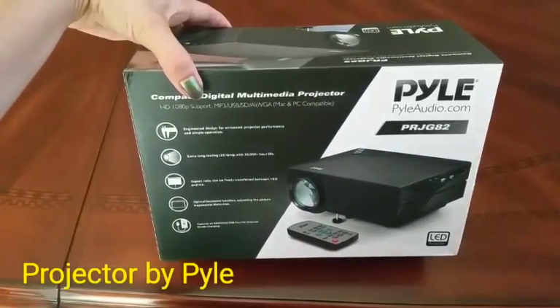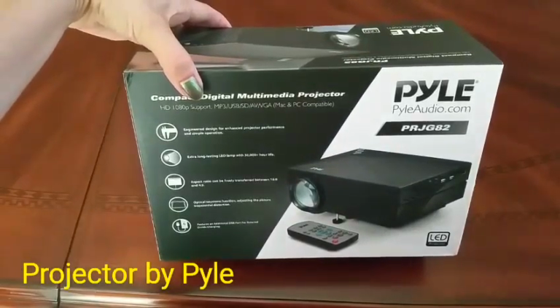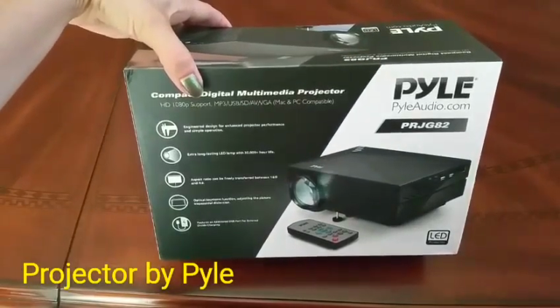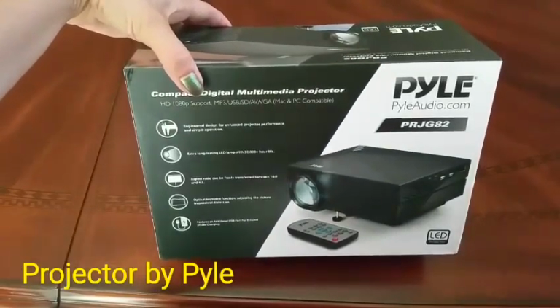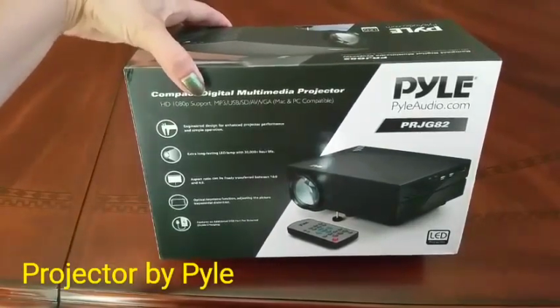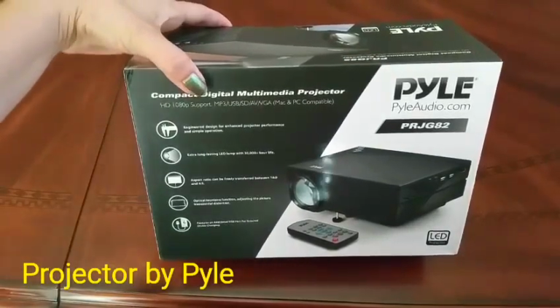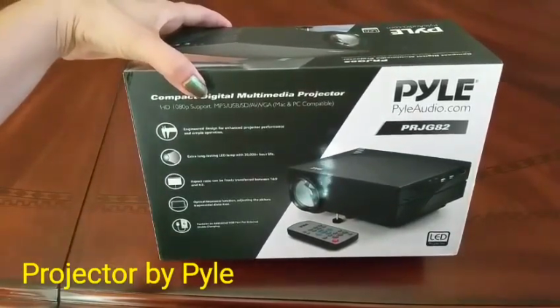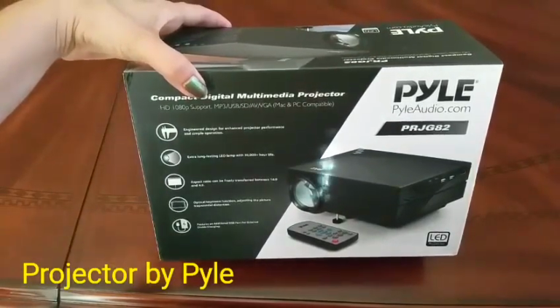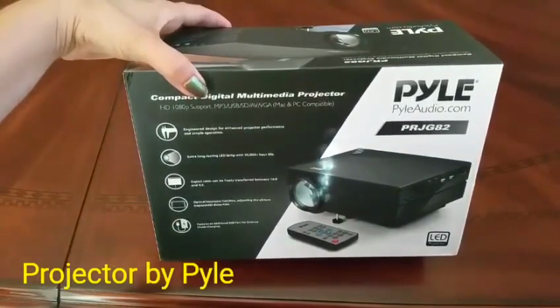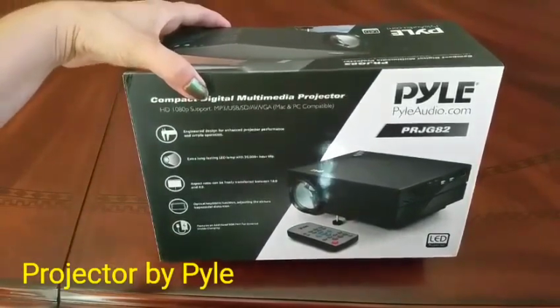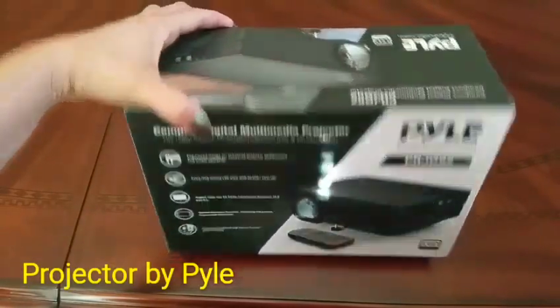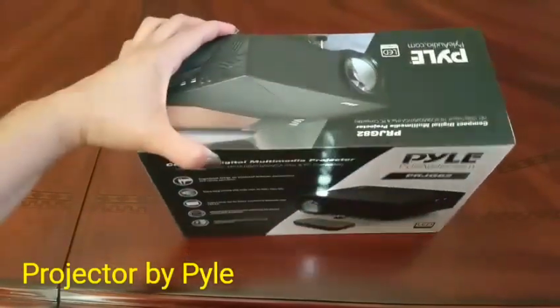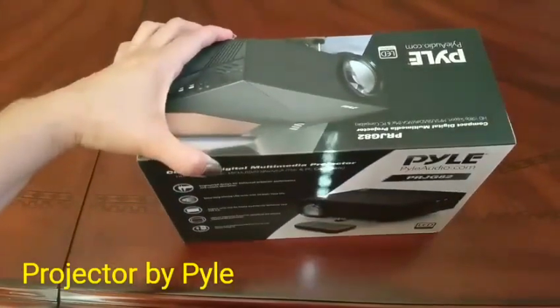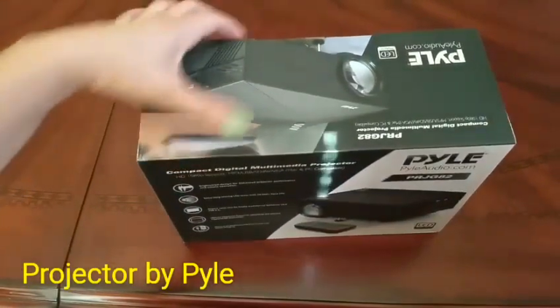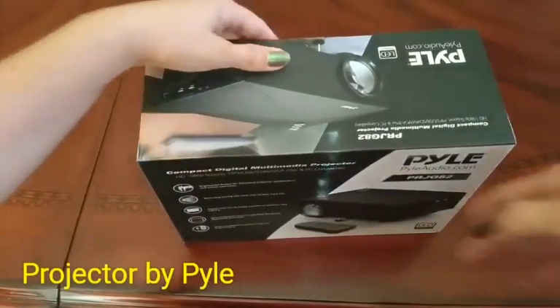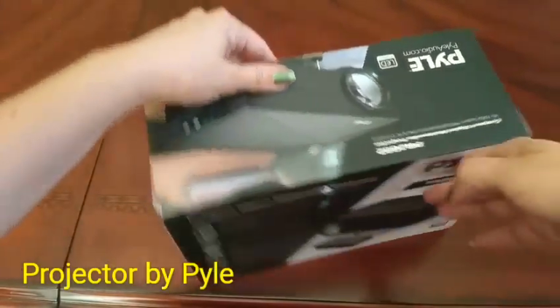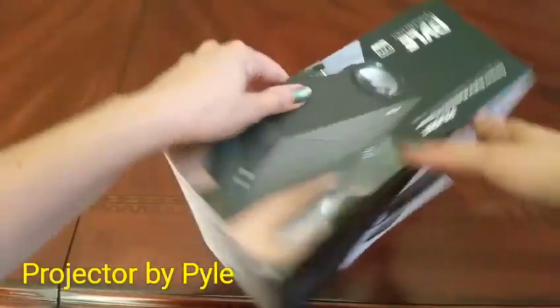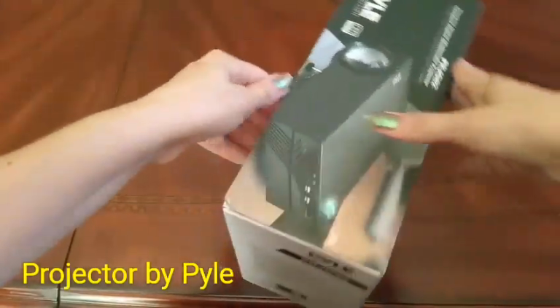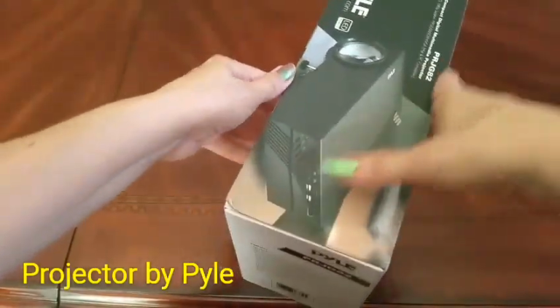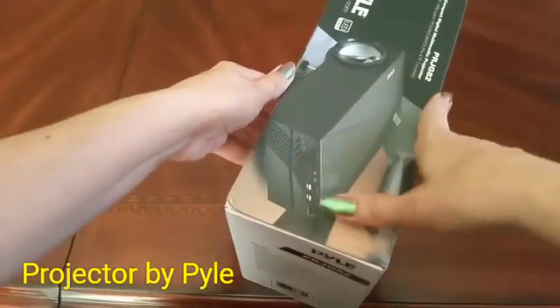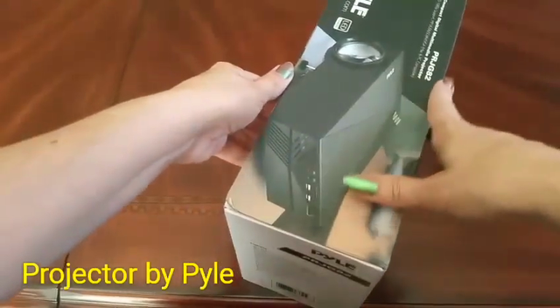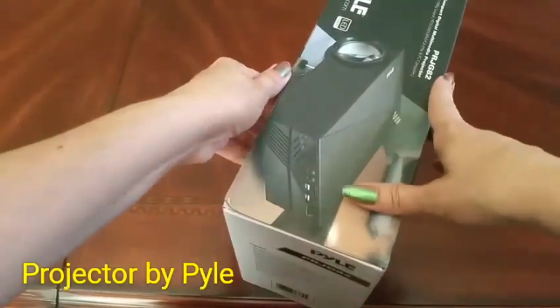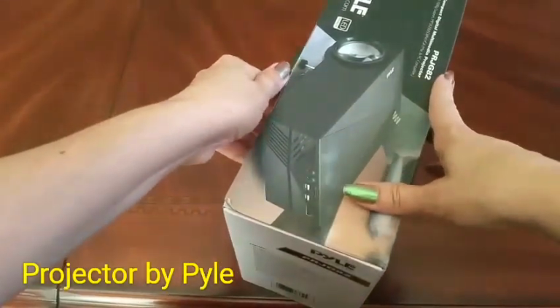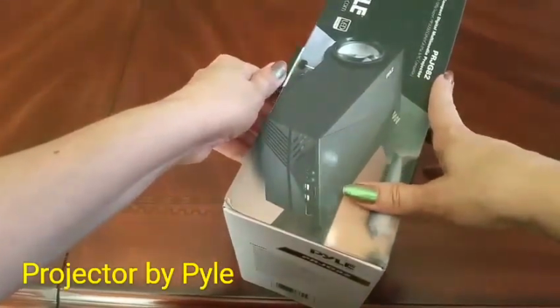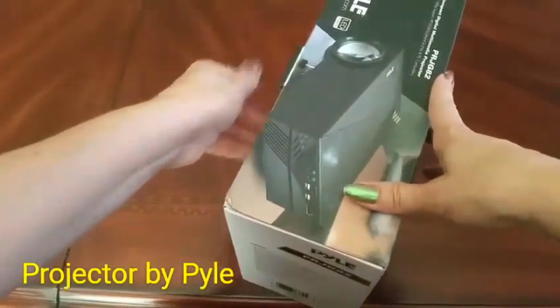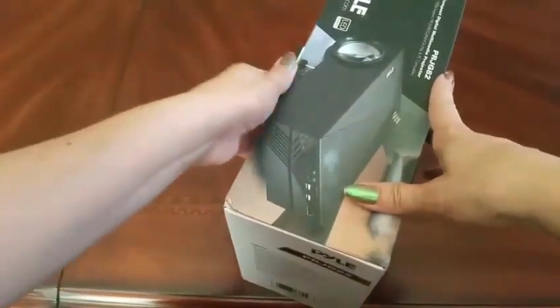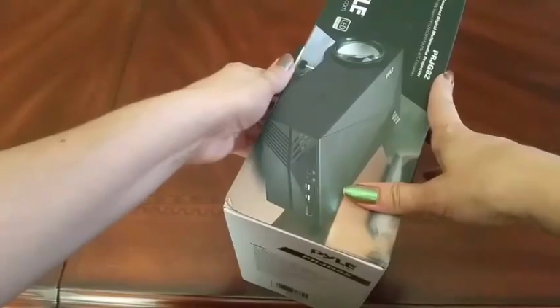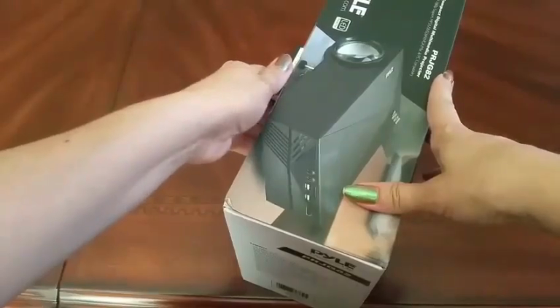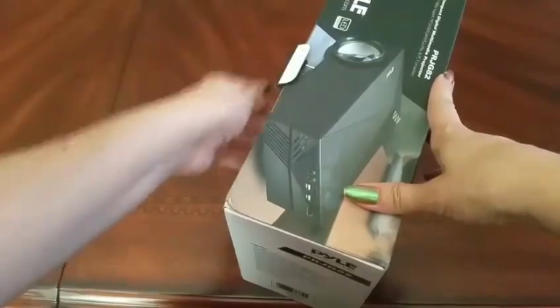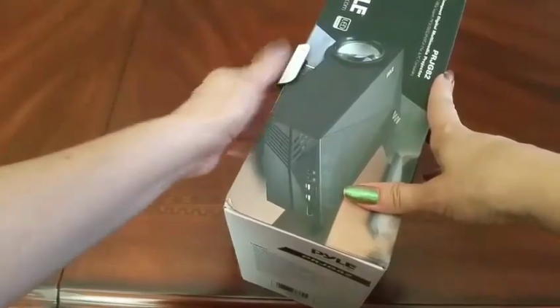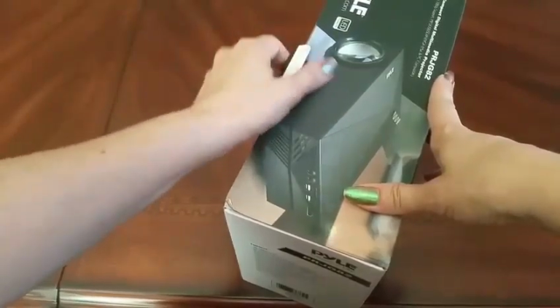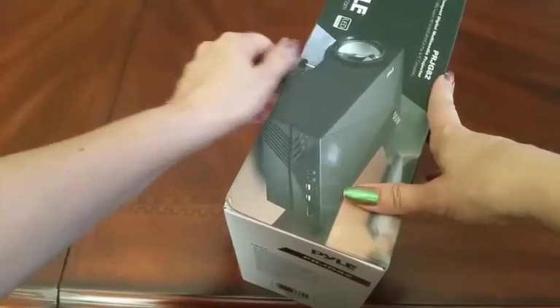This review is for the compact projector by Payo. Let's go ahead and open it up.